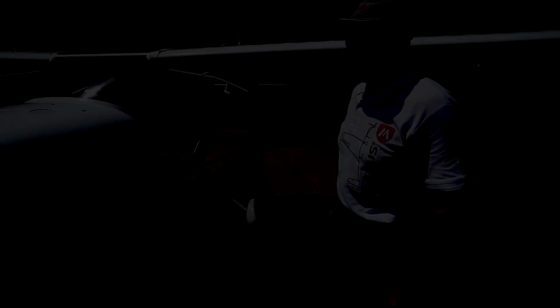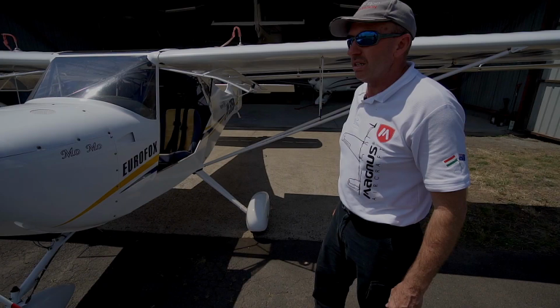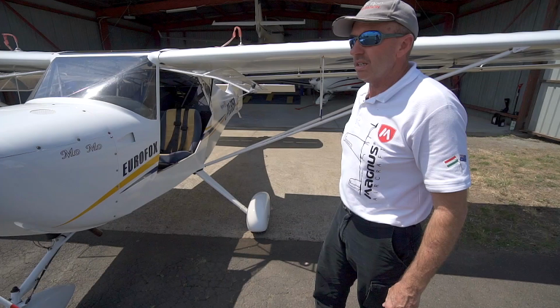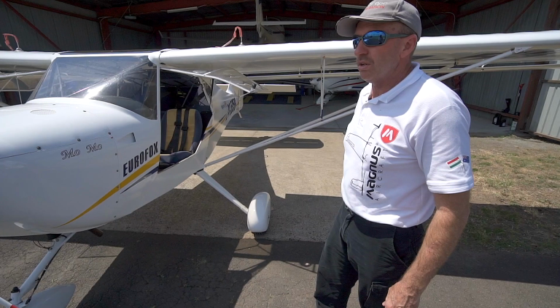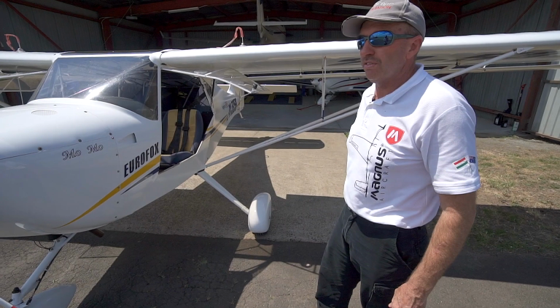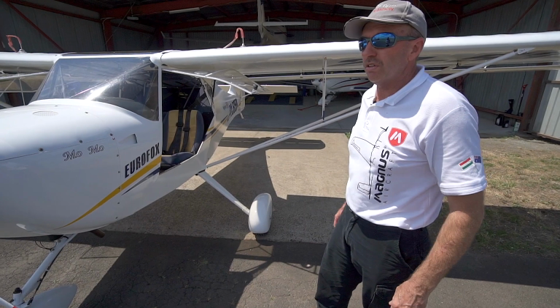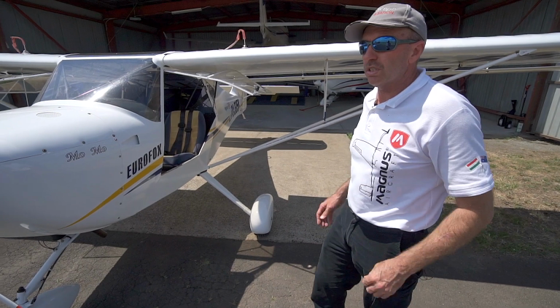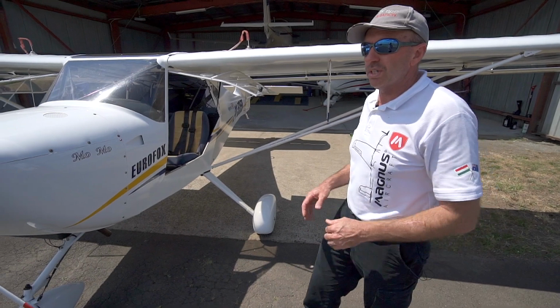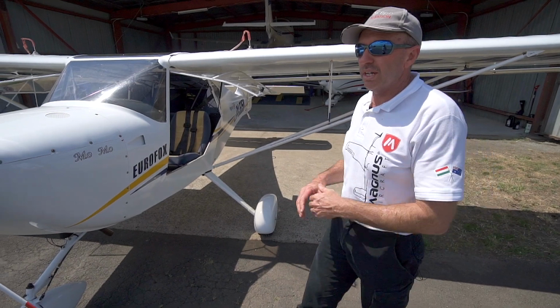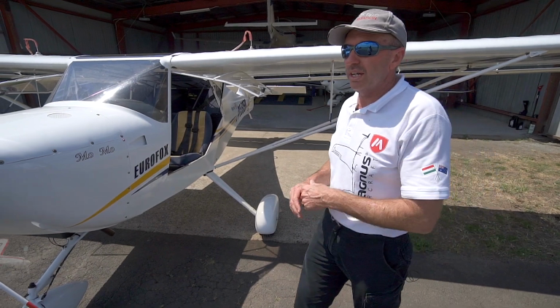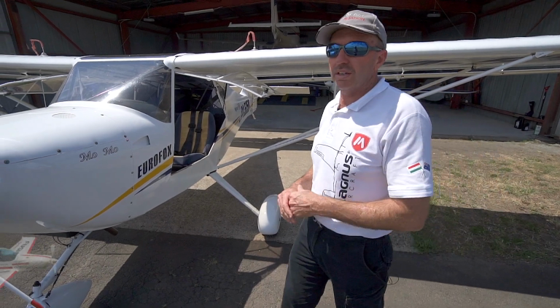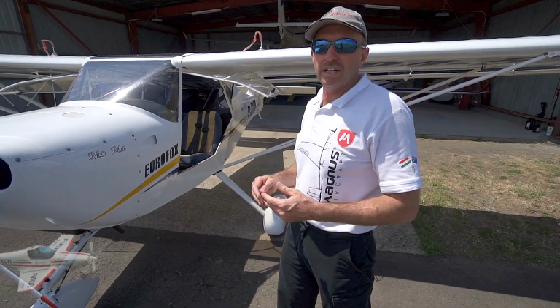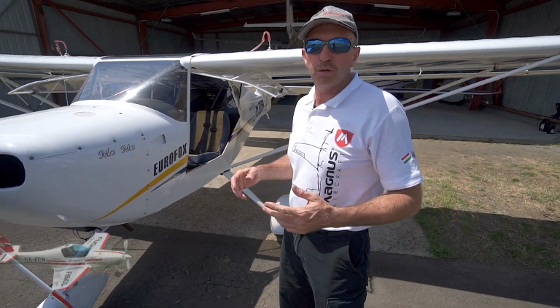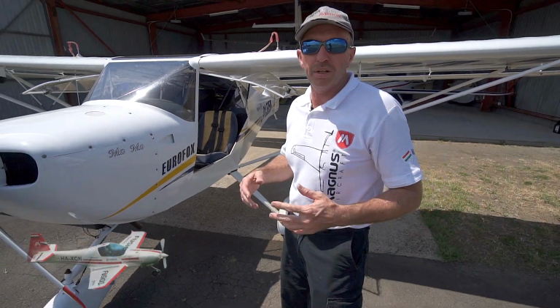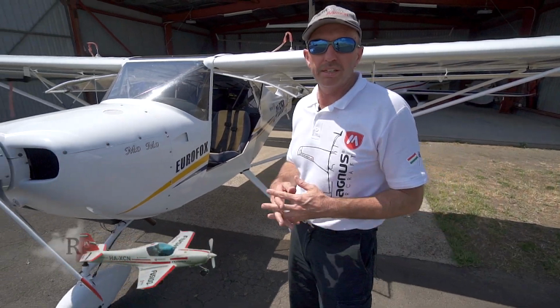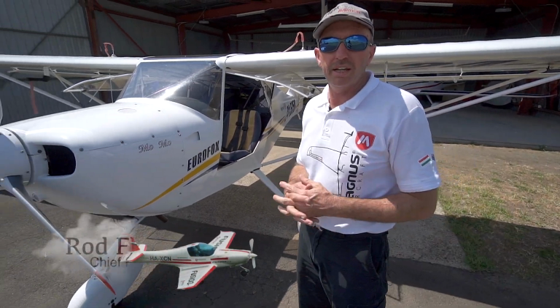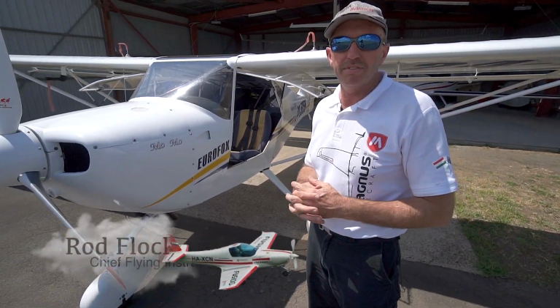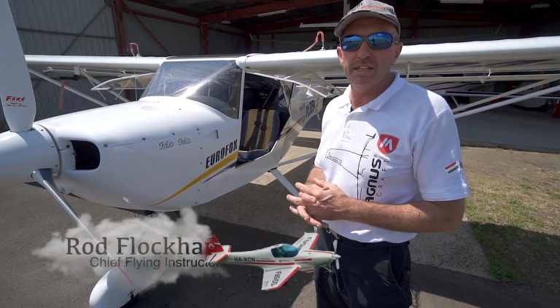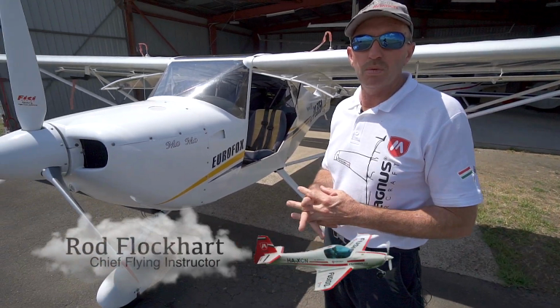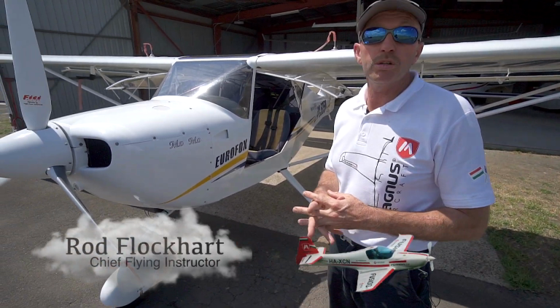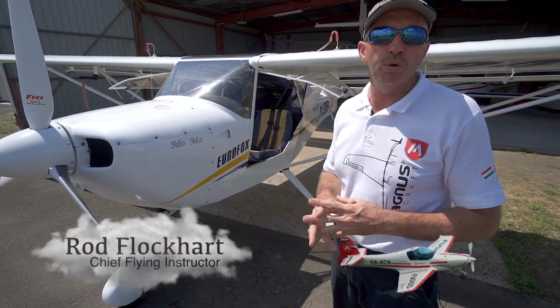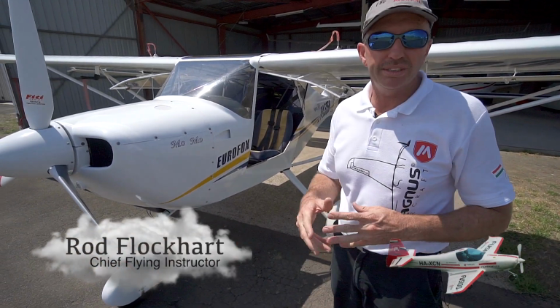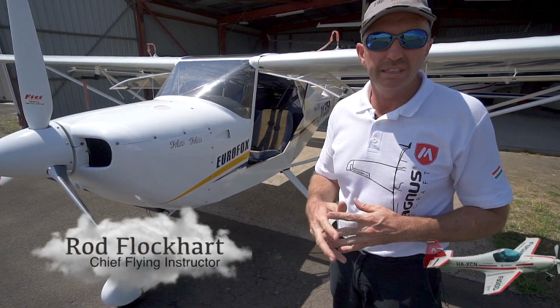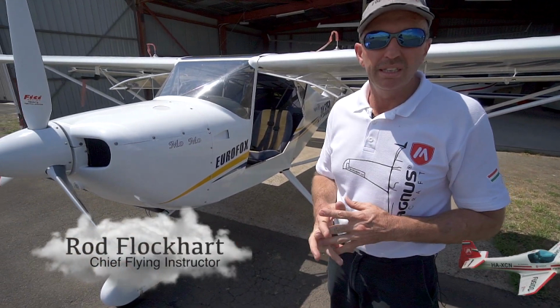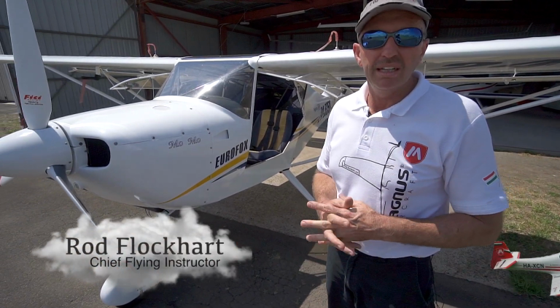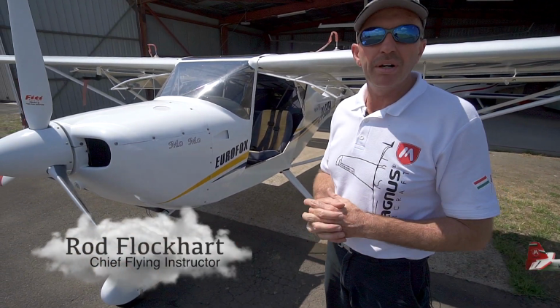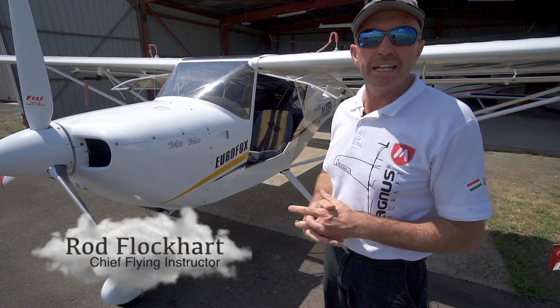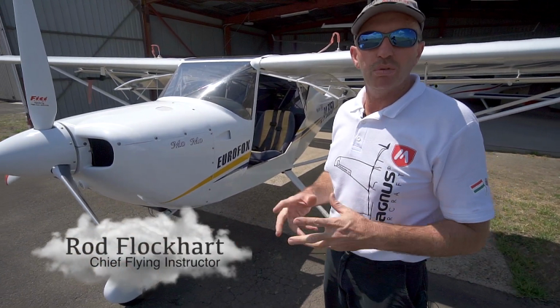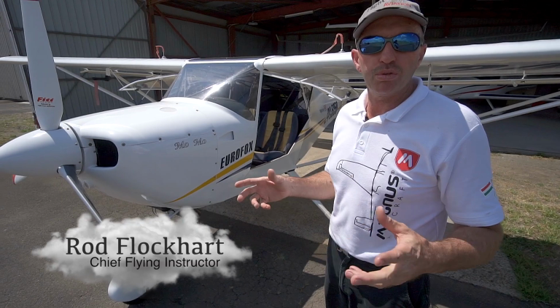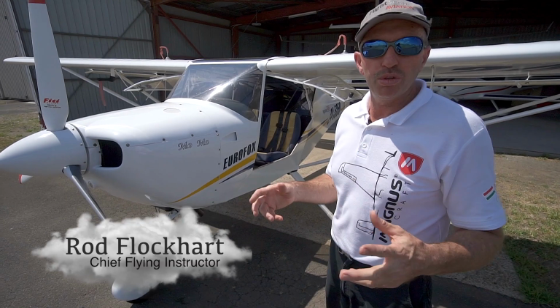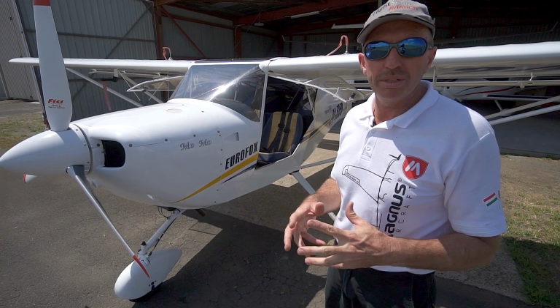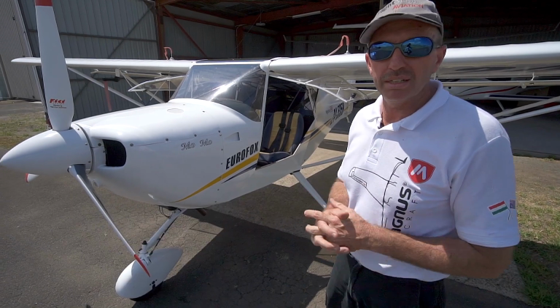The Eurofox 3K, like any airplane, has its weak points, and we're going to have a look through them now.